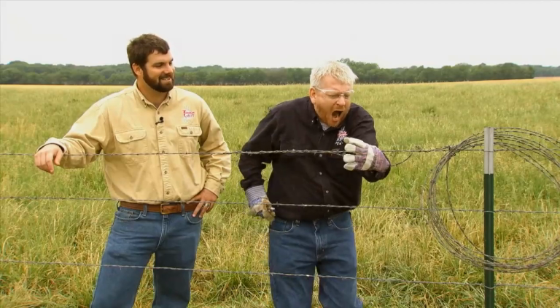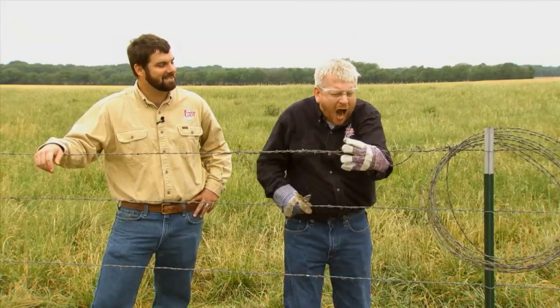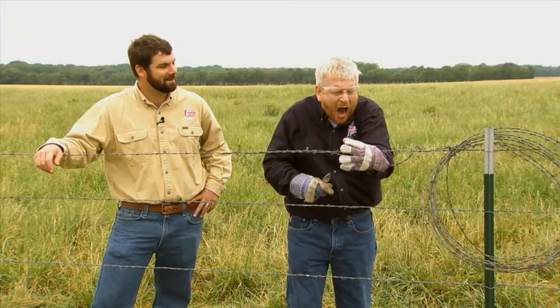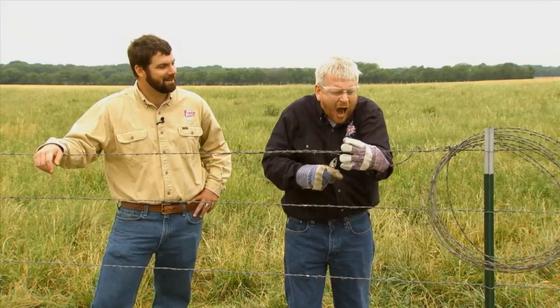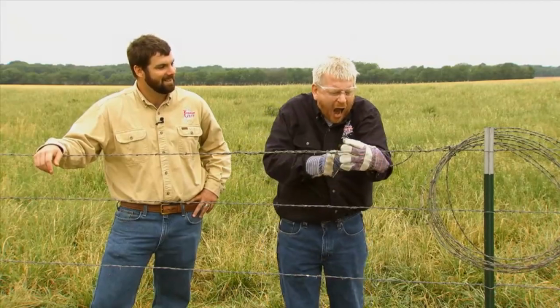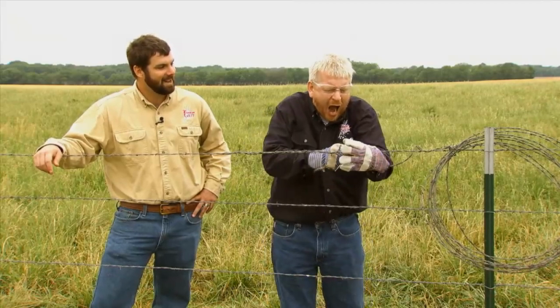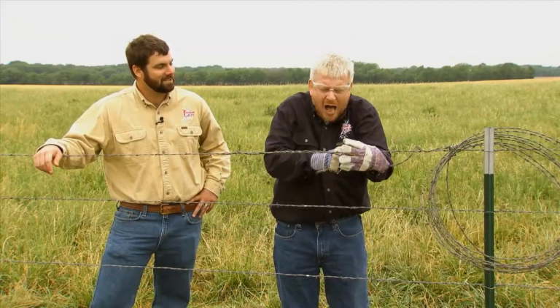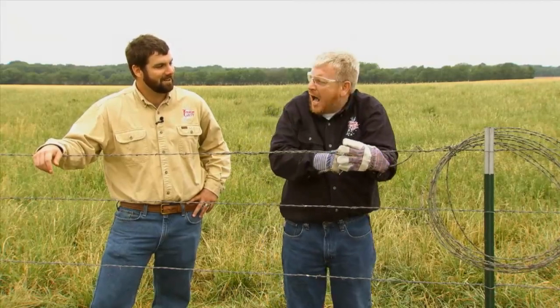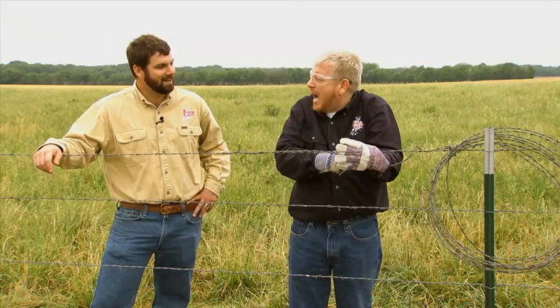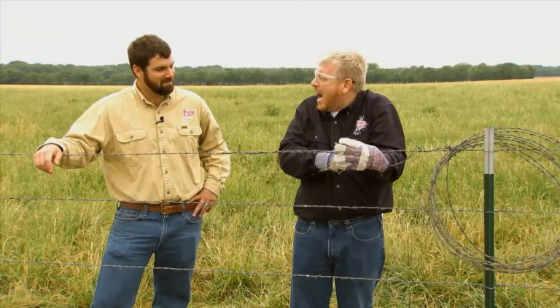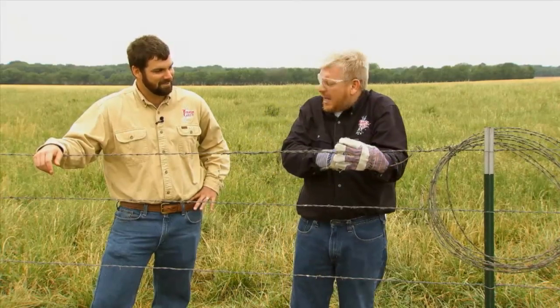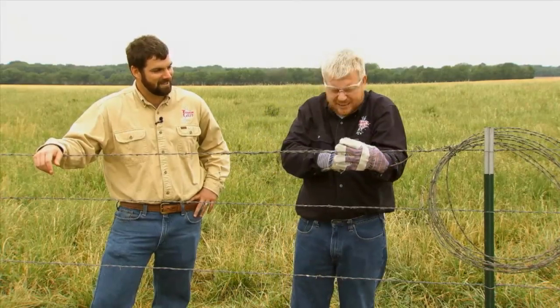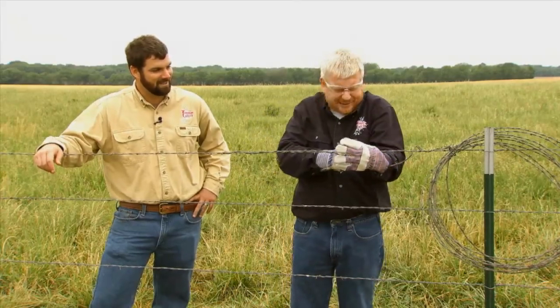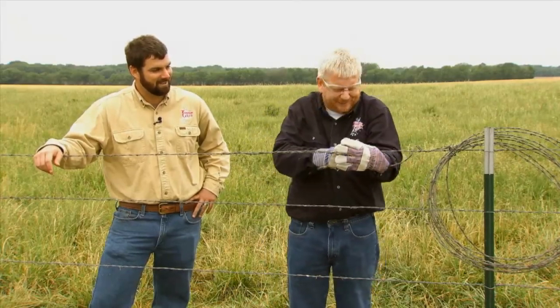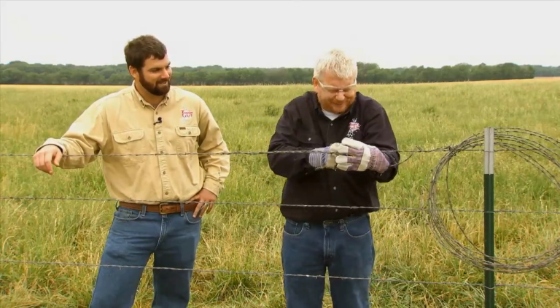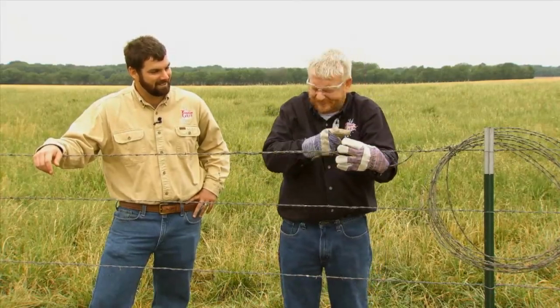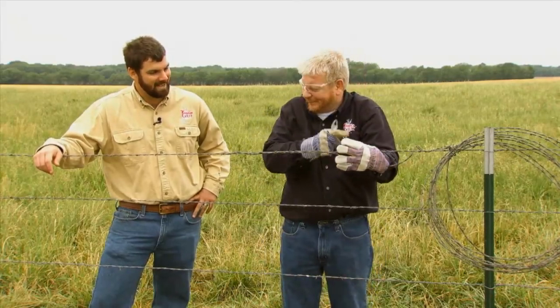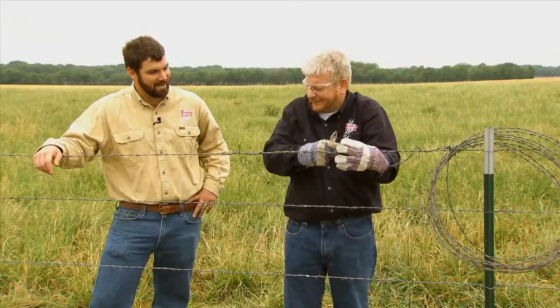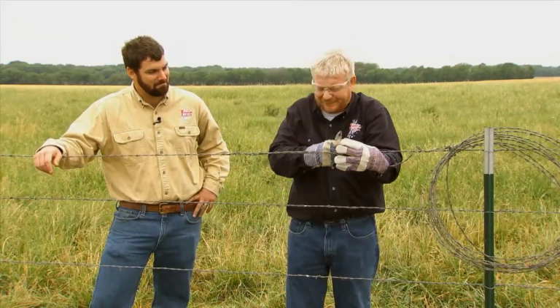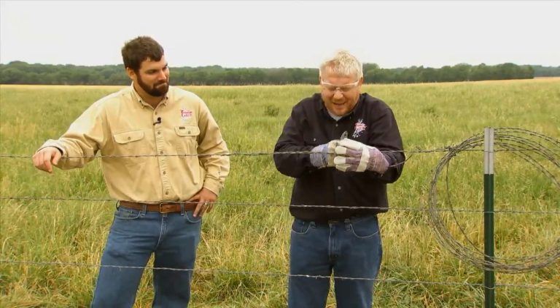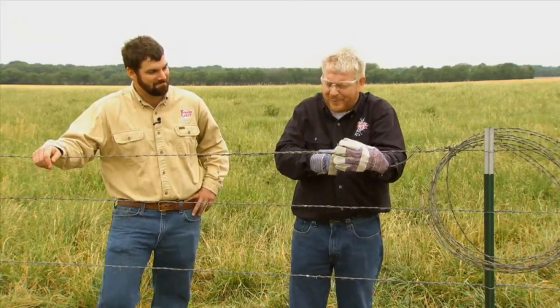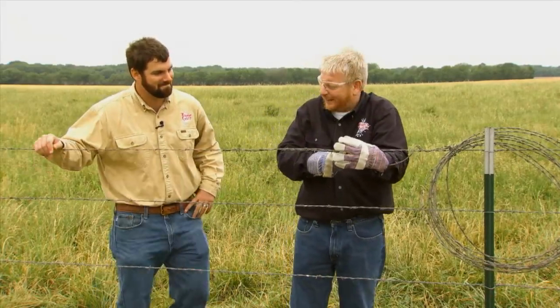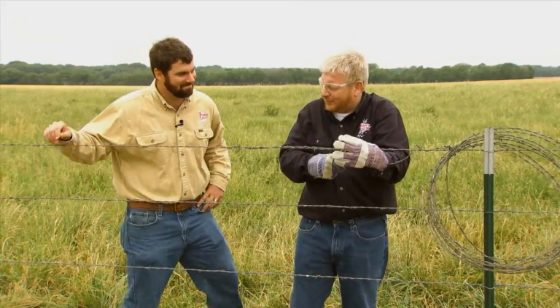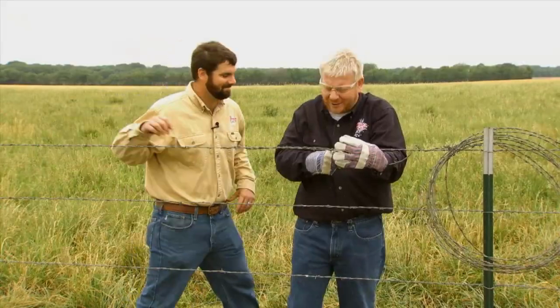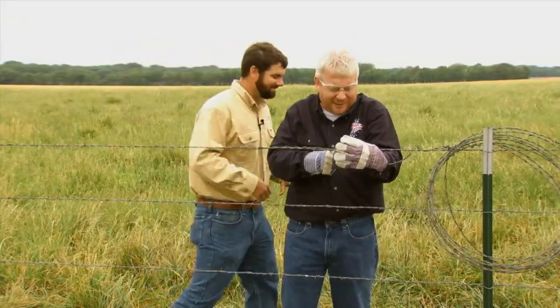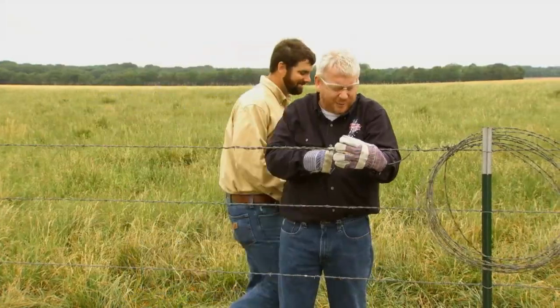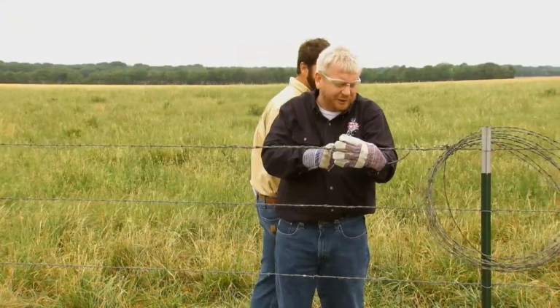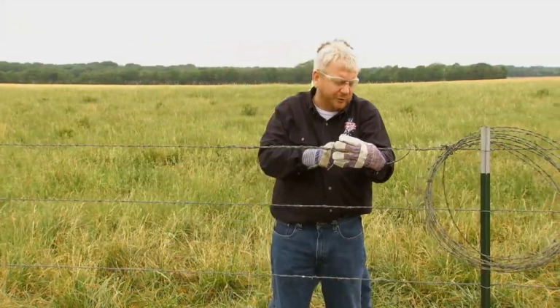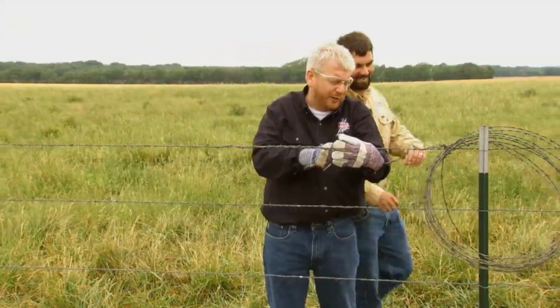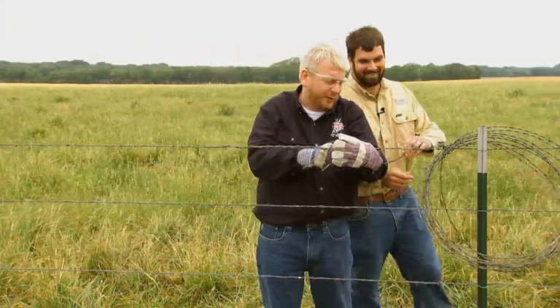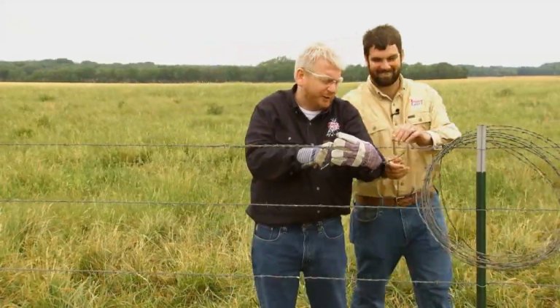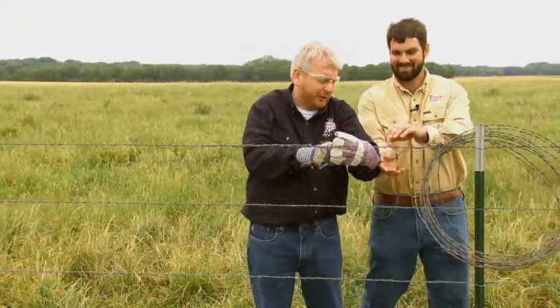Congratulations. I'd shake your hand right now, but it looks like you're a little tied up. Help me out of this, would you? I don't want to chew through another good shirt.